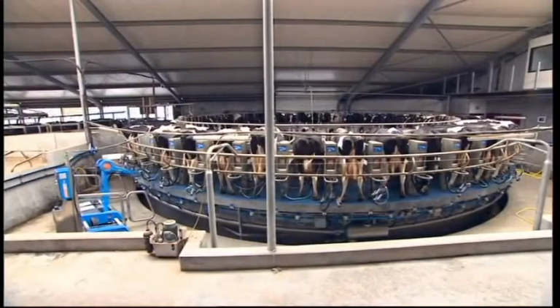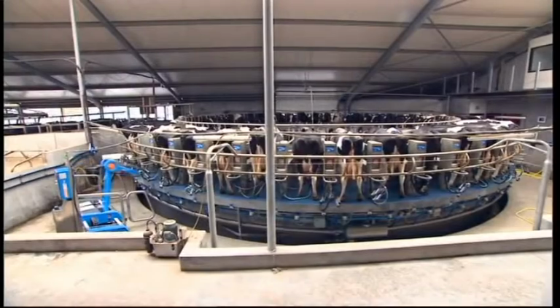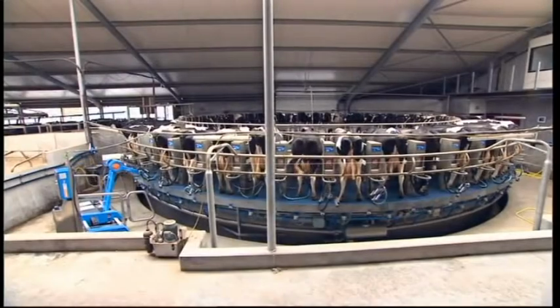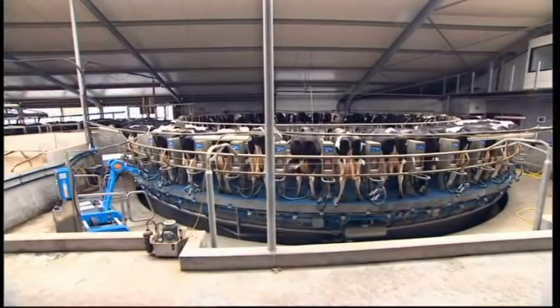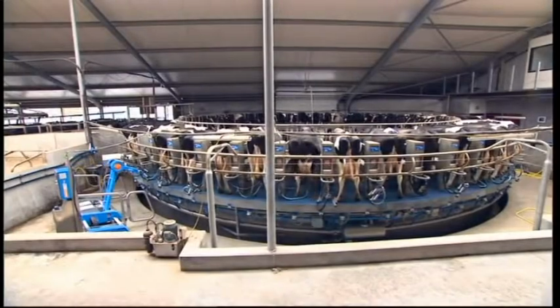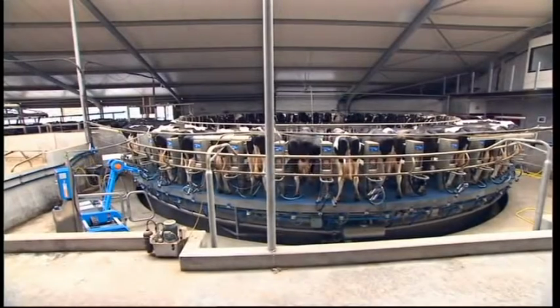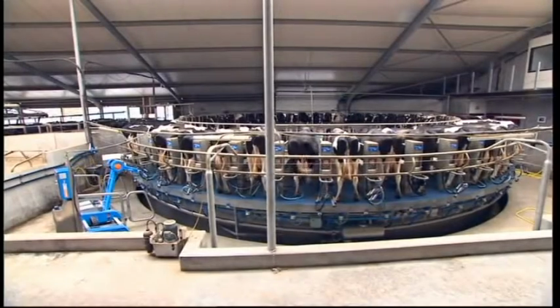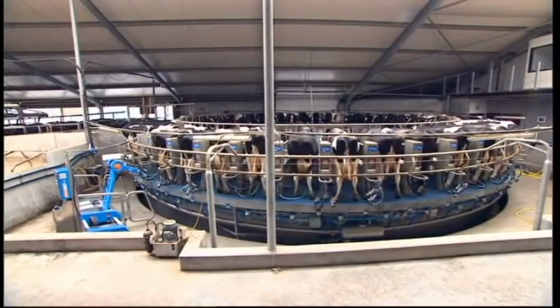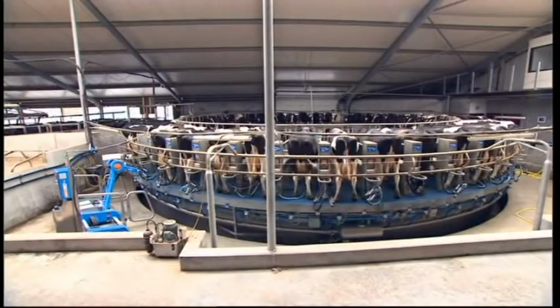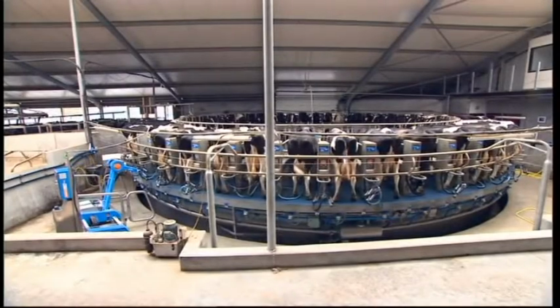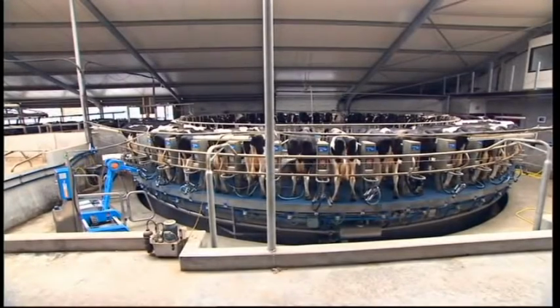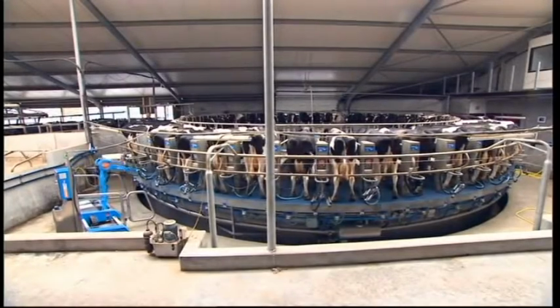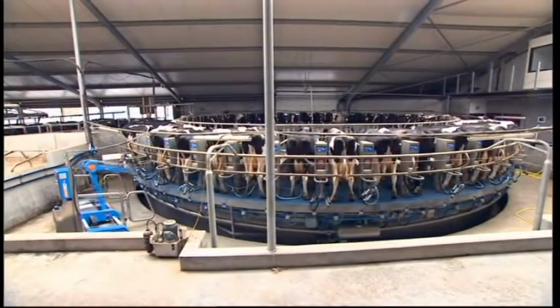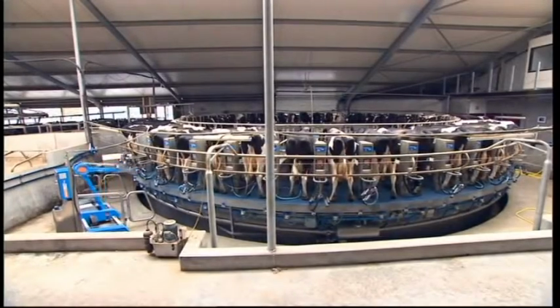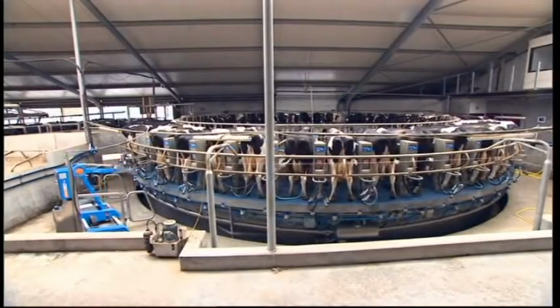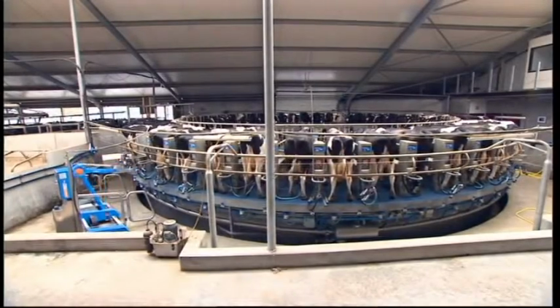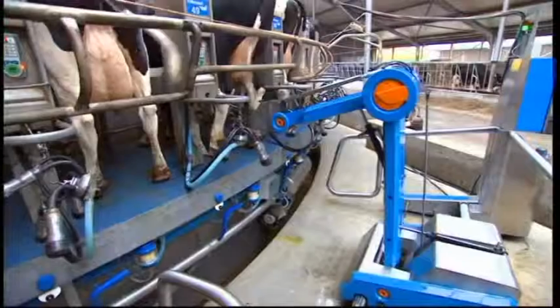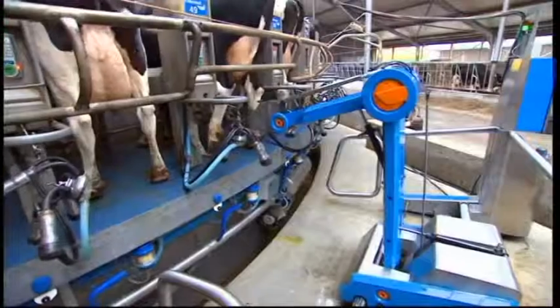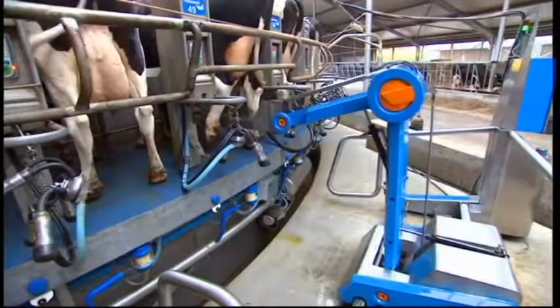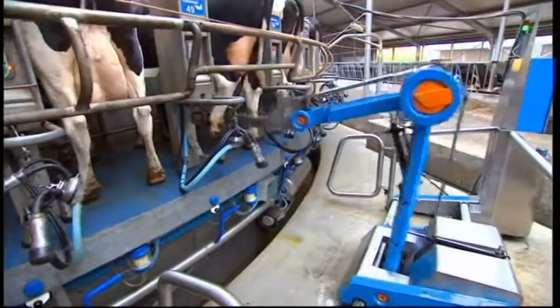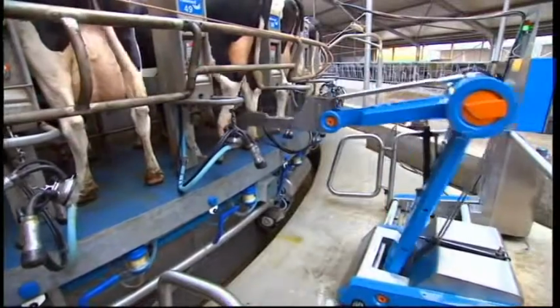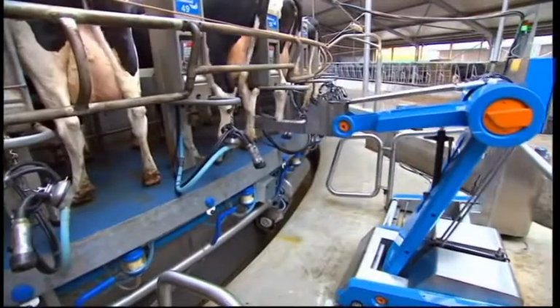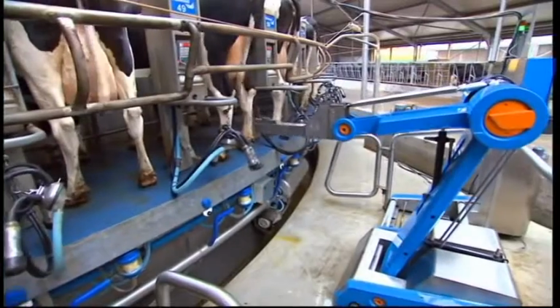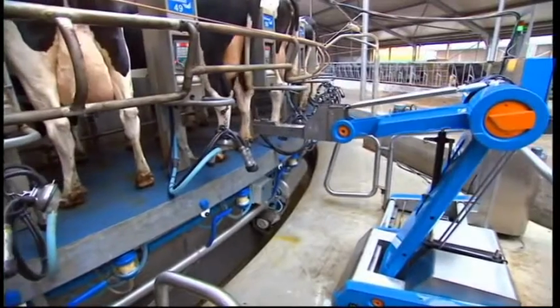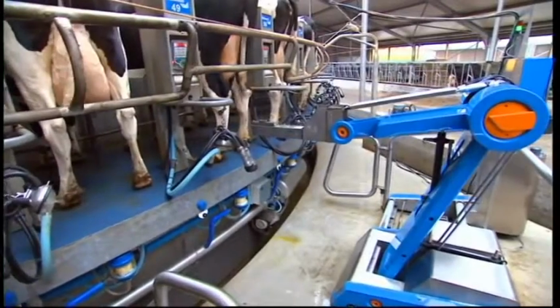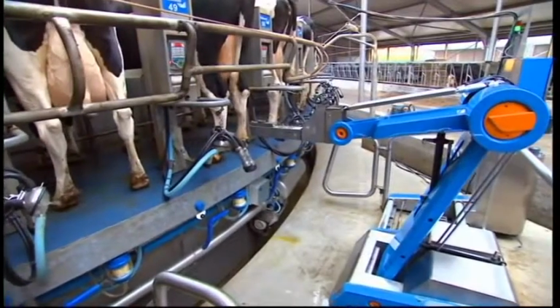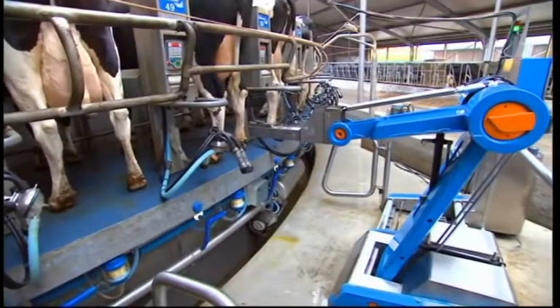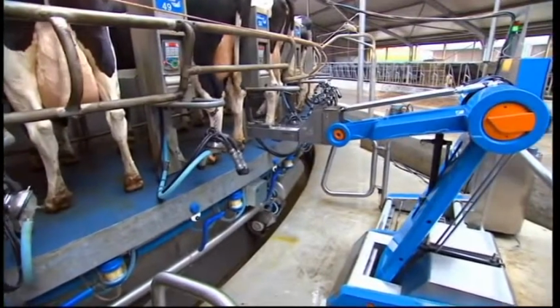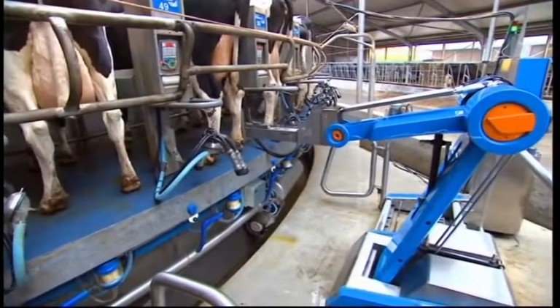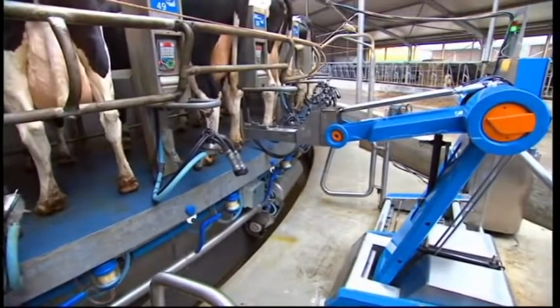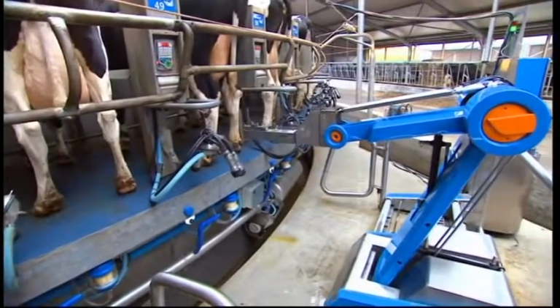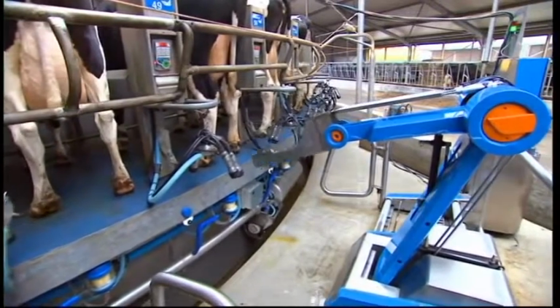Baumatic Robotics has developed a spraying robot to reduce labour costs and guarantee good and reliable disinfection.